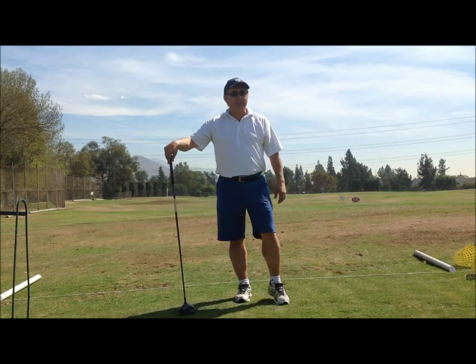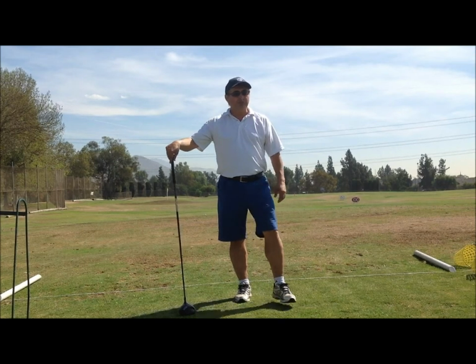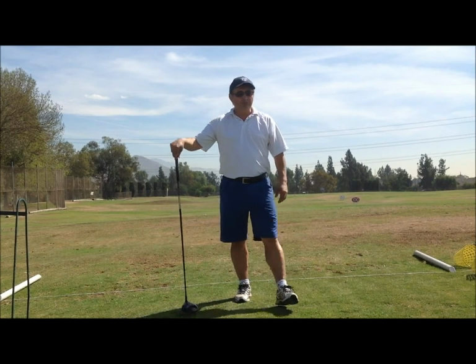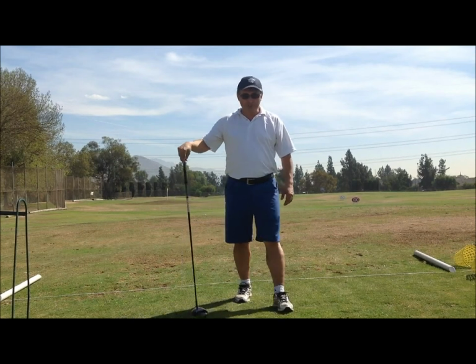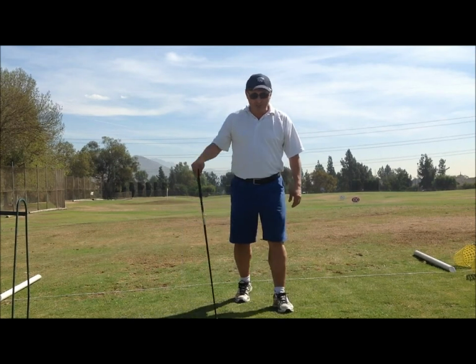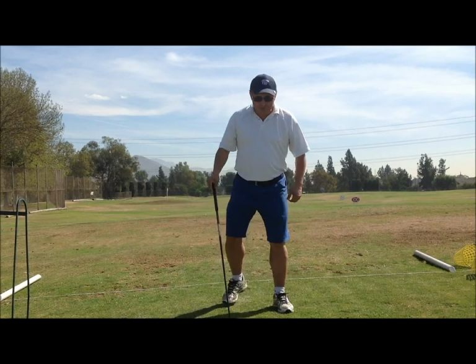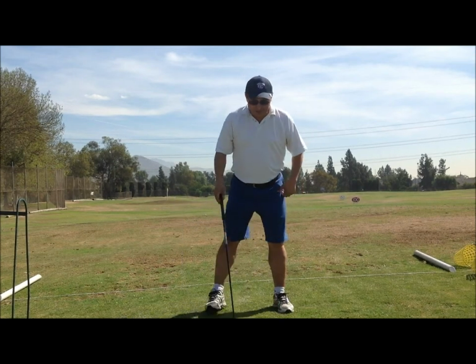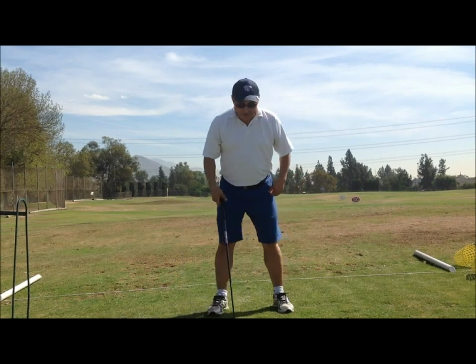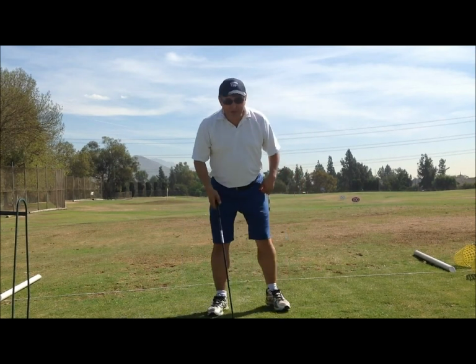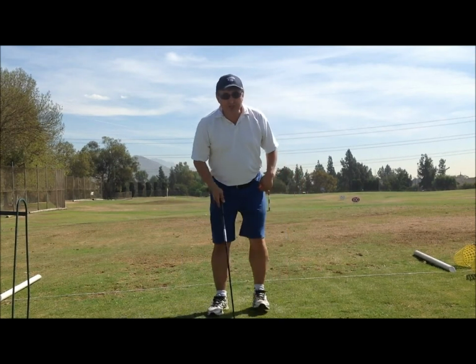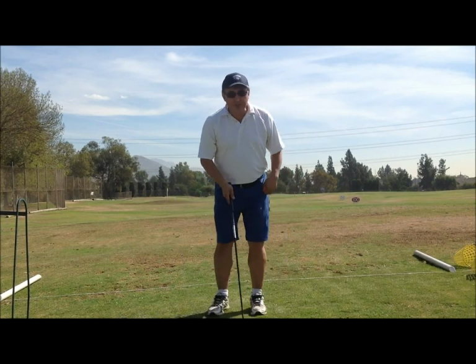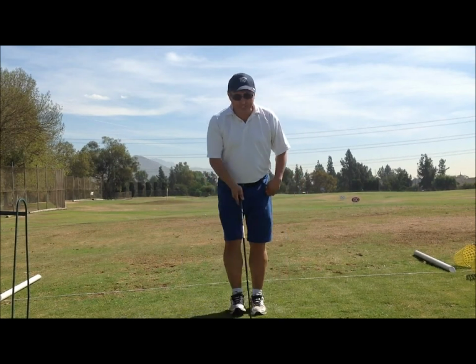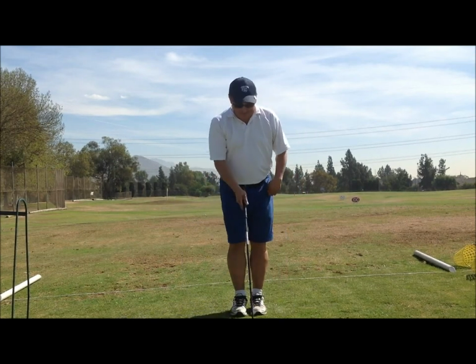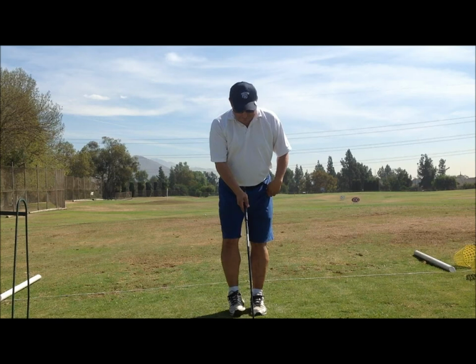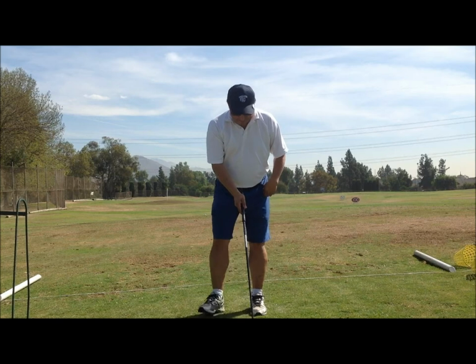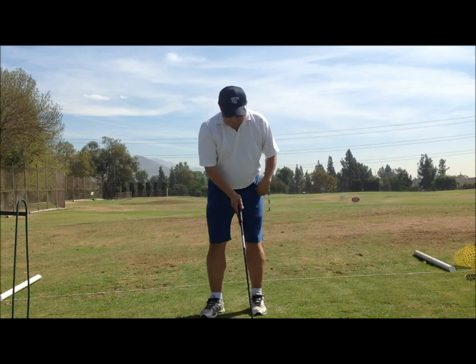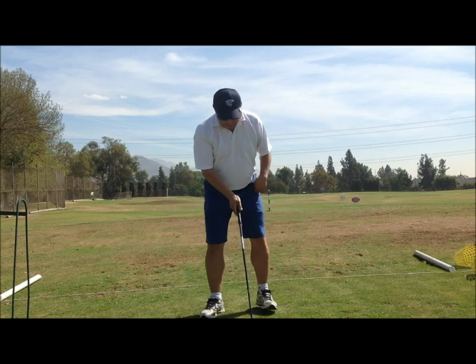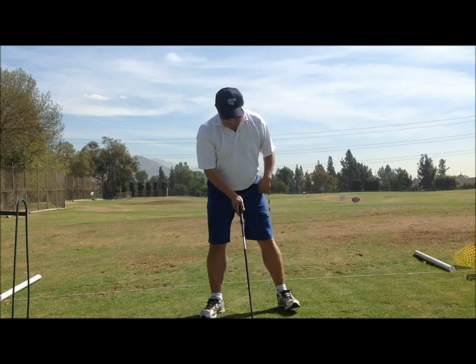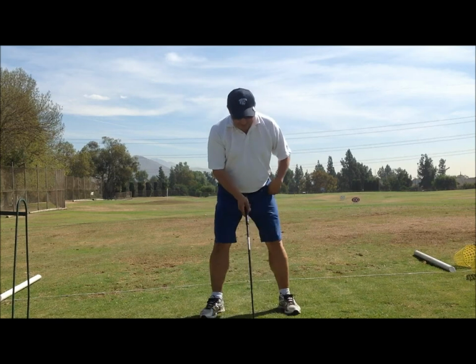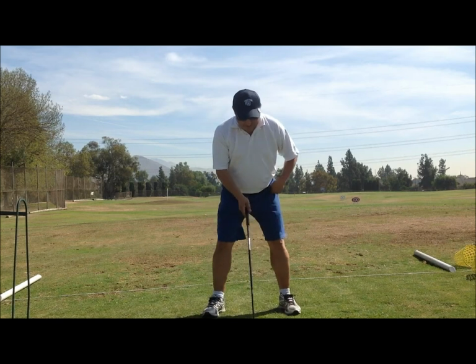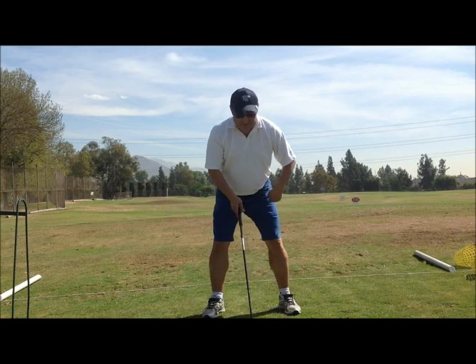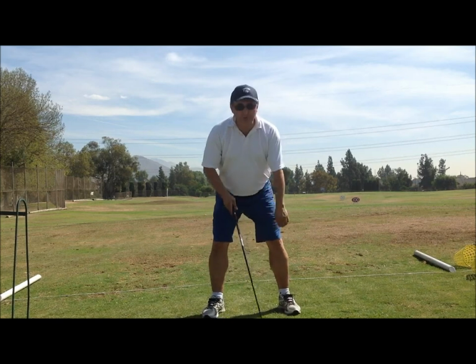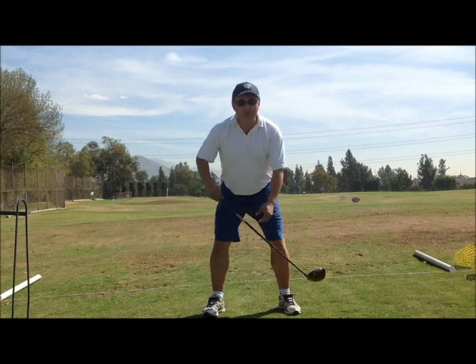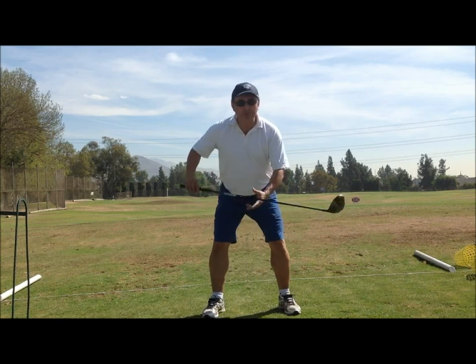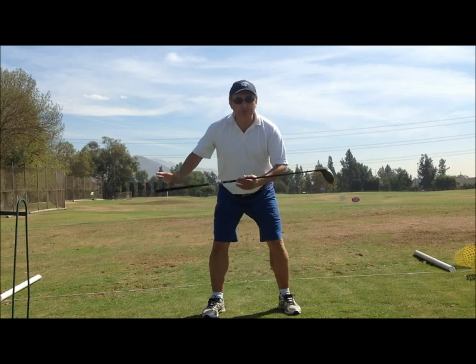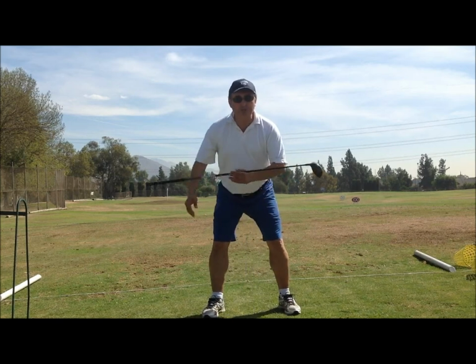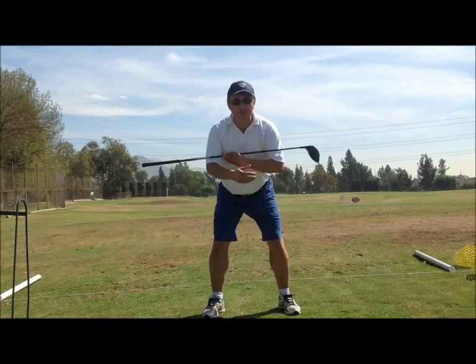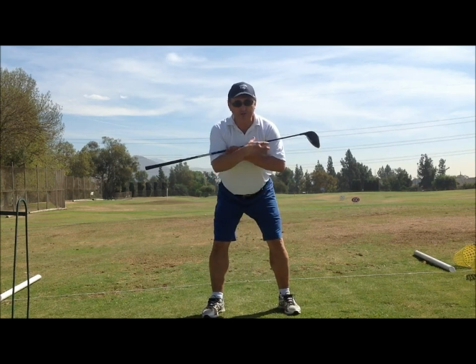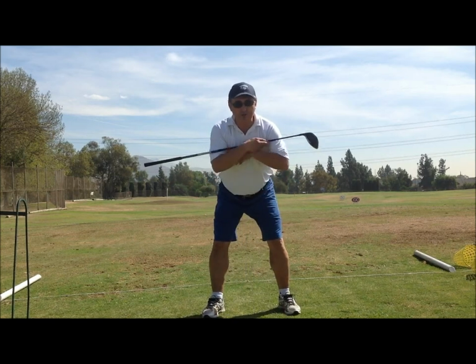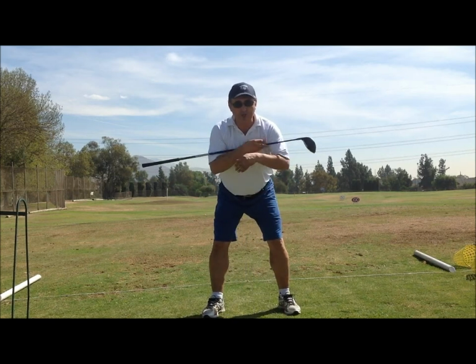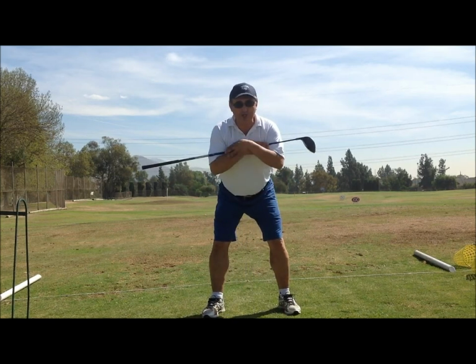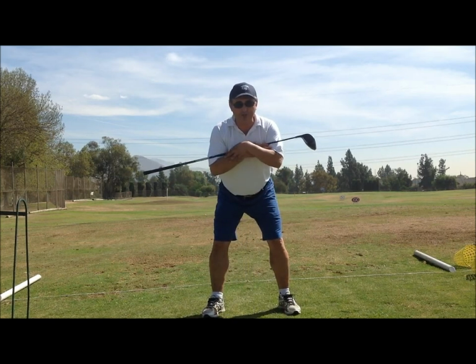What we want to do is create our stance, and then we want to fold our arms.